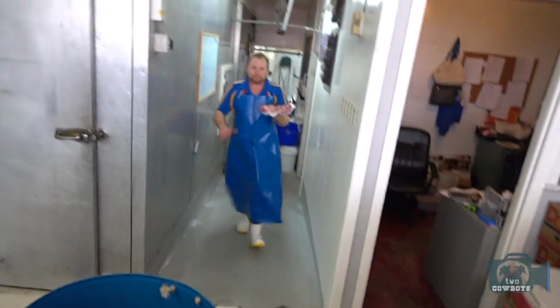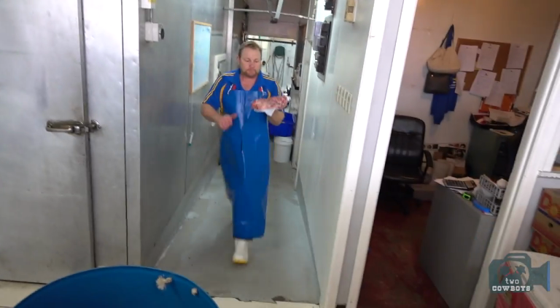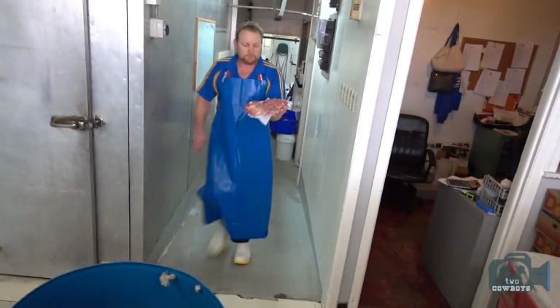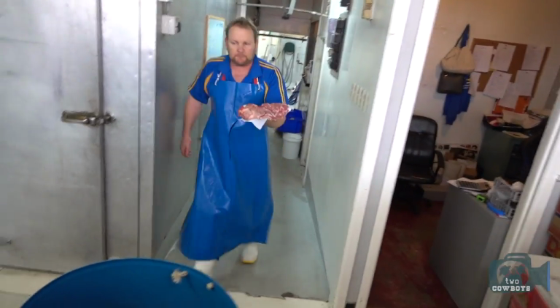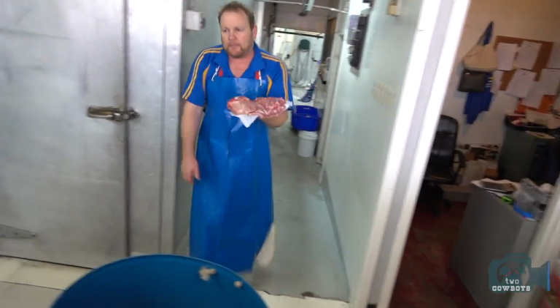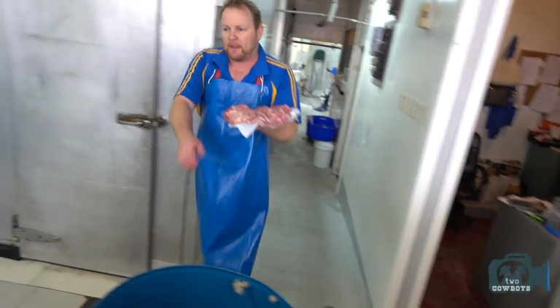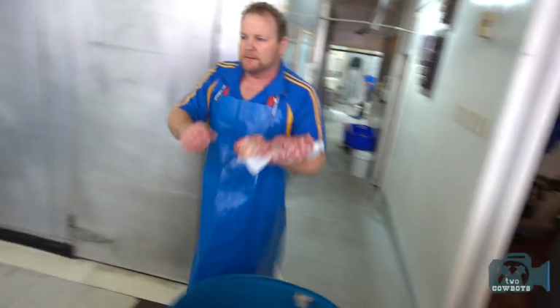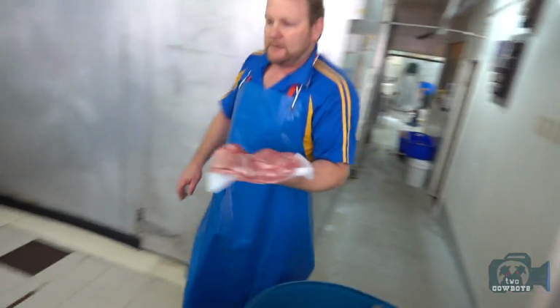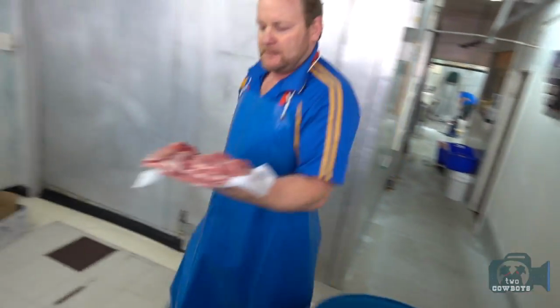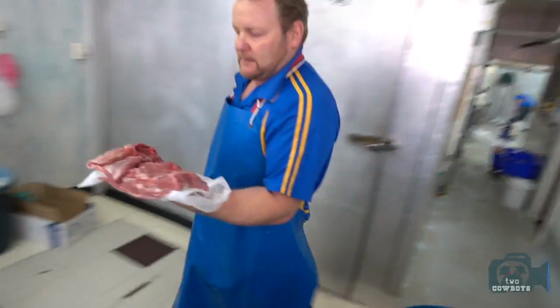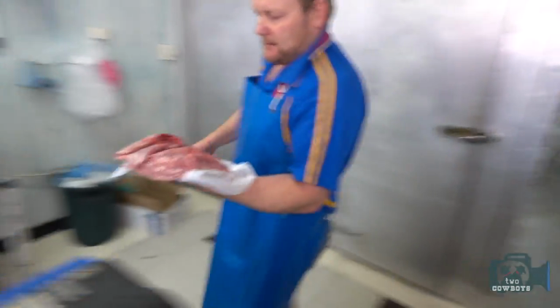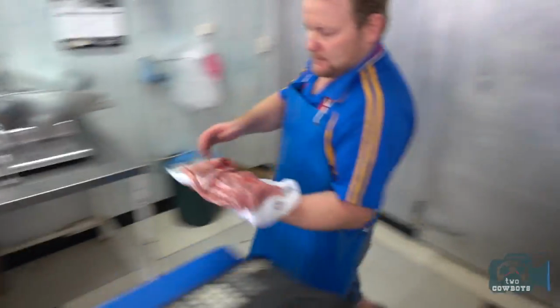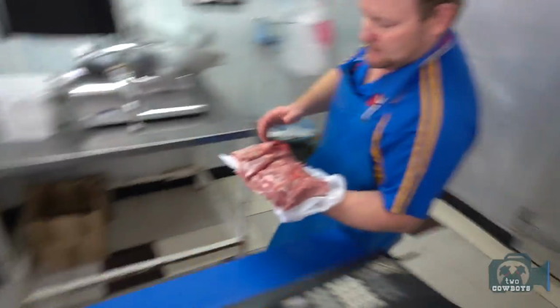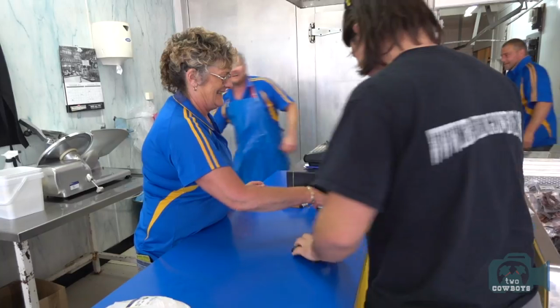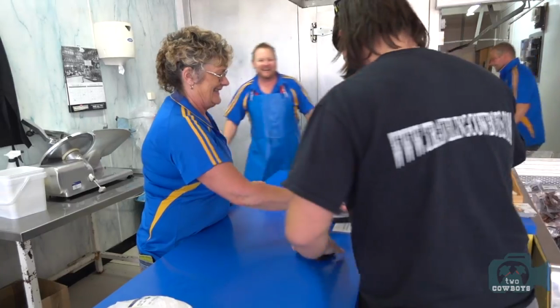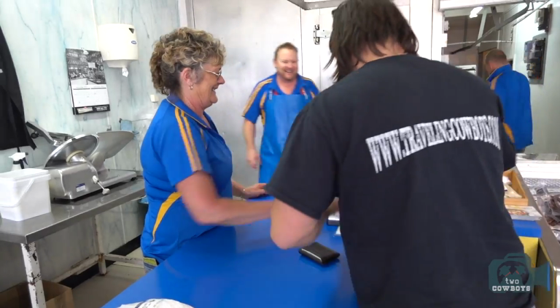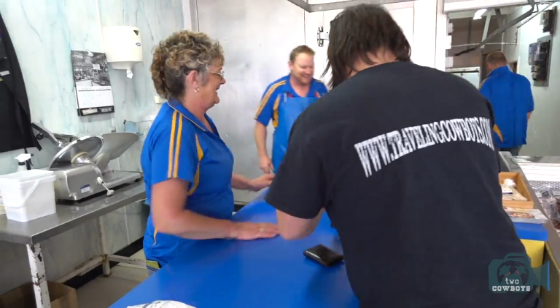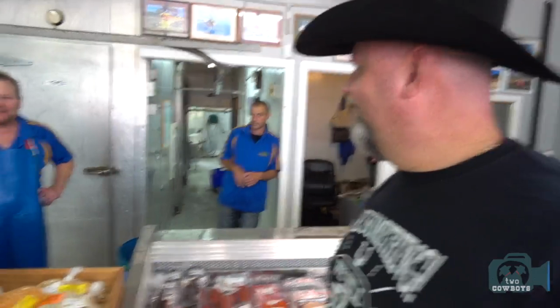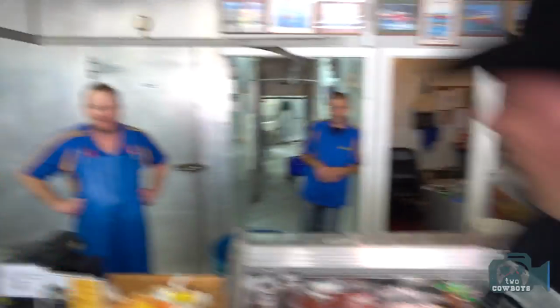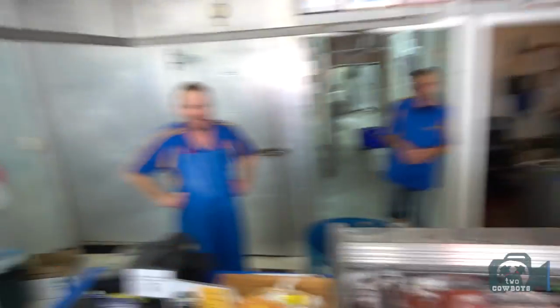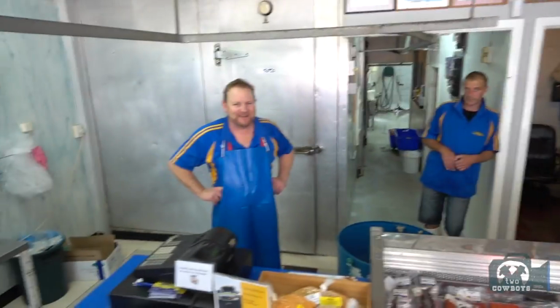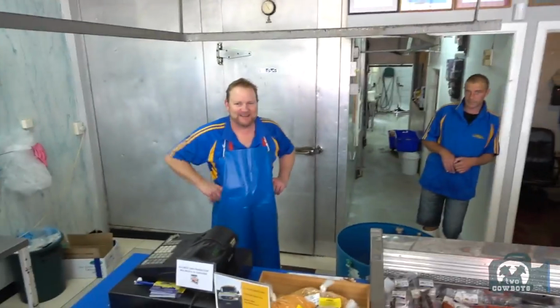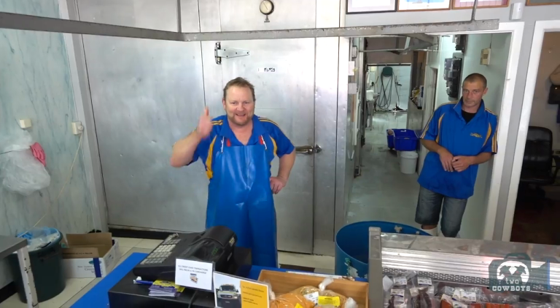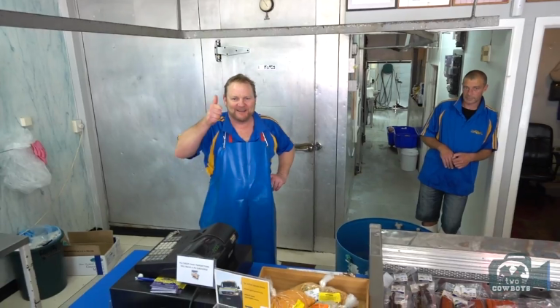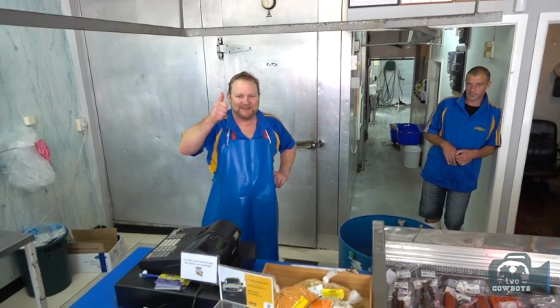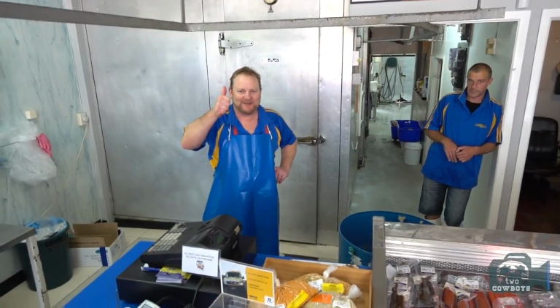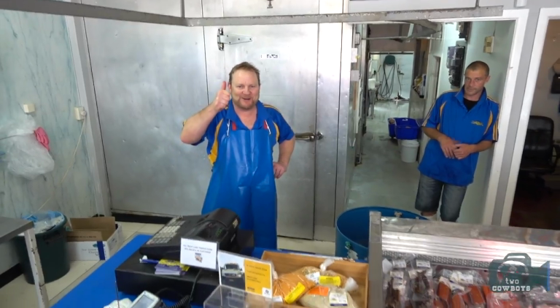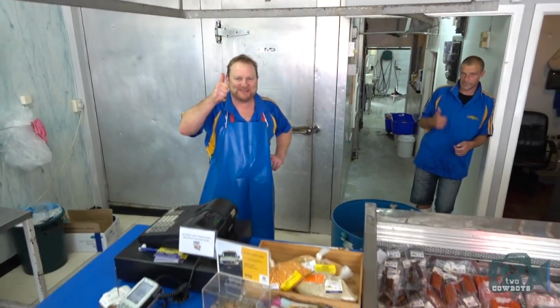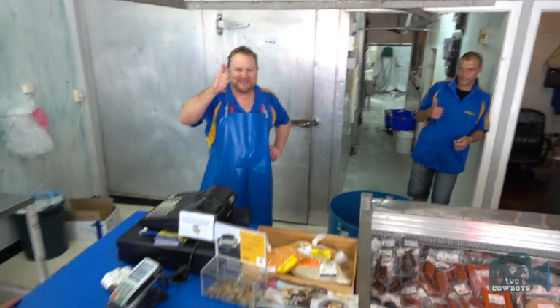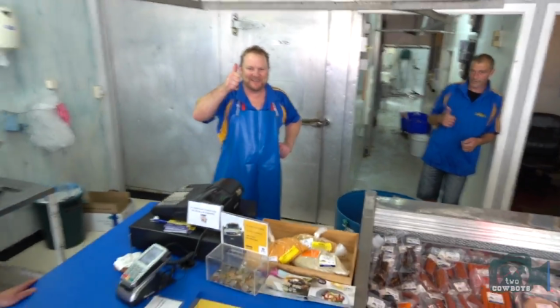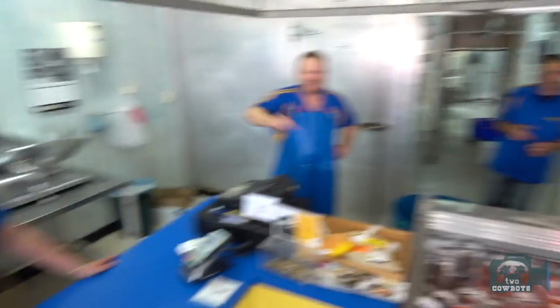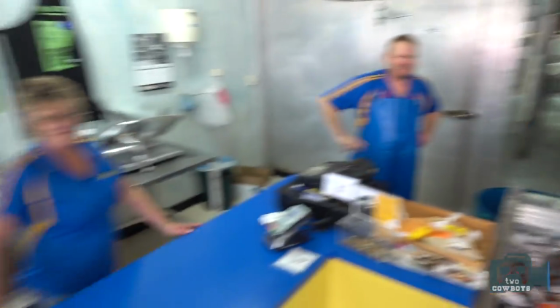Here we go. Beauty. Excellent. Thanks for the meat, guys. See you later.